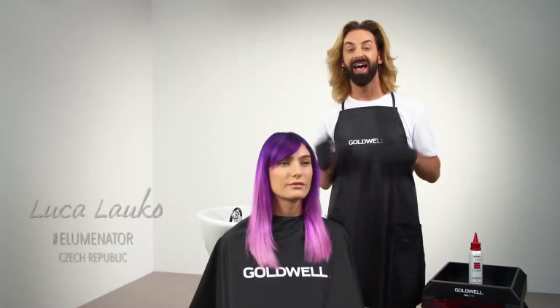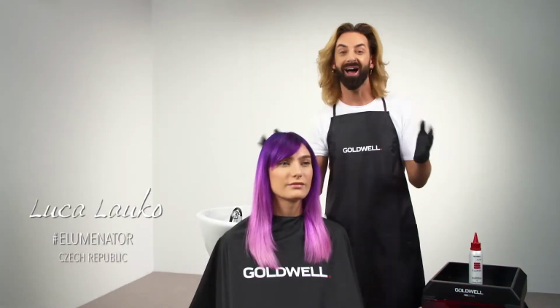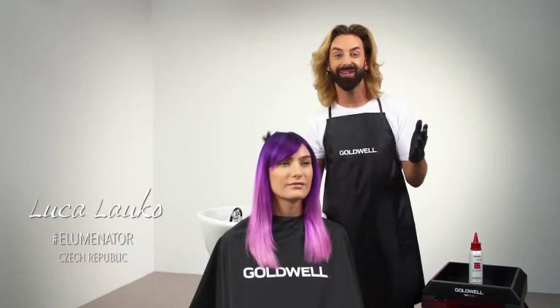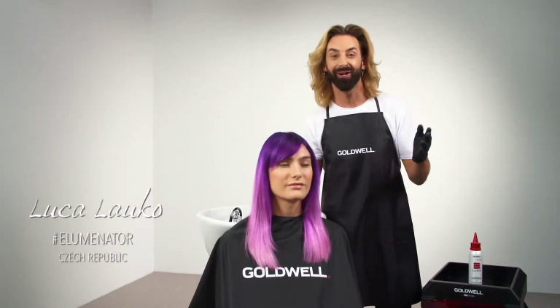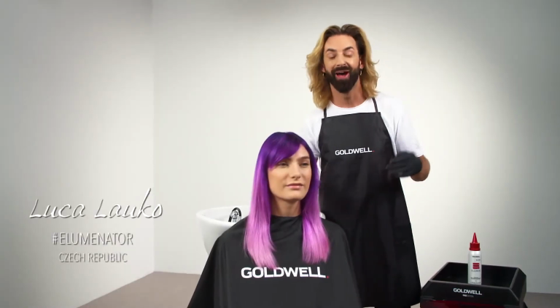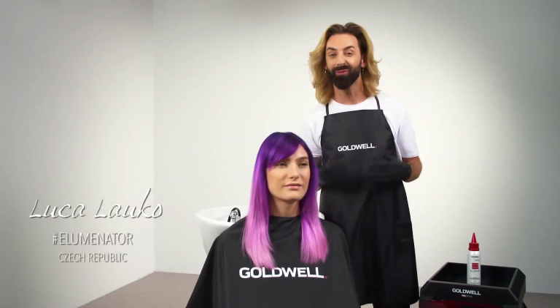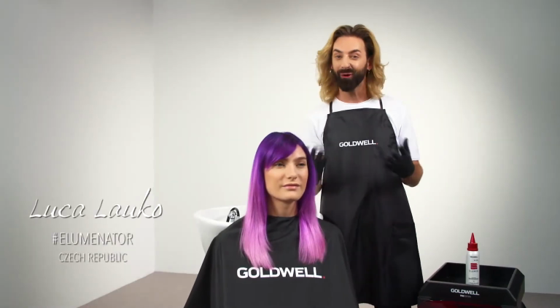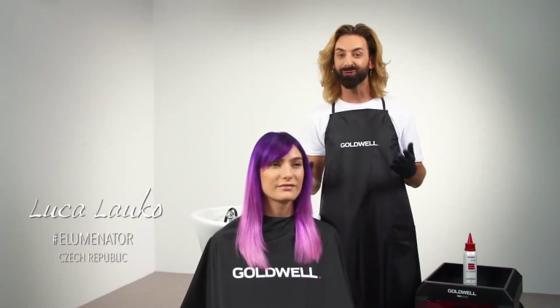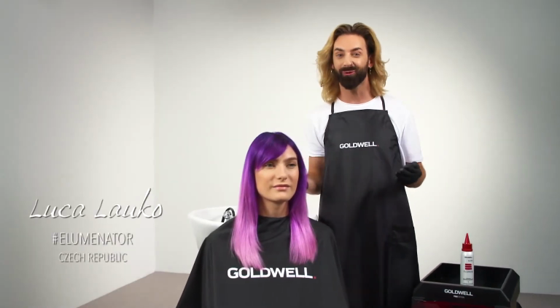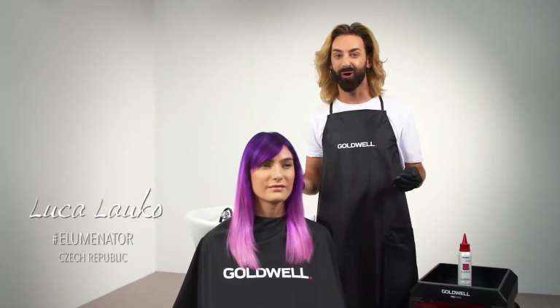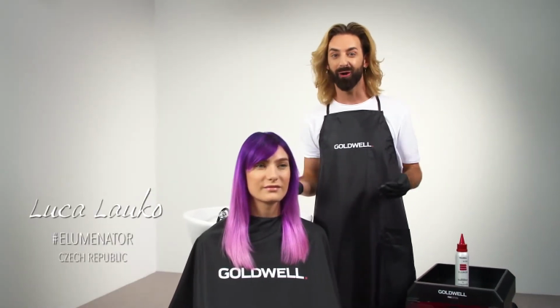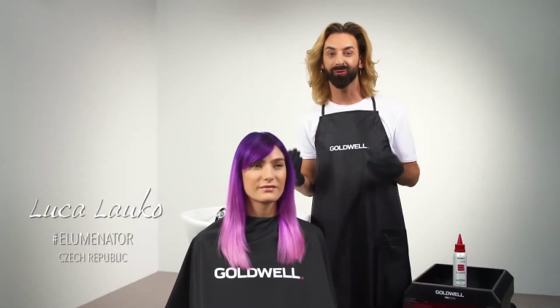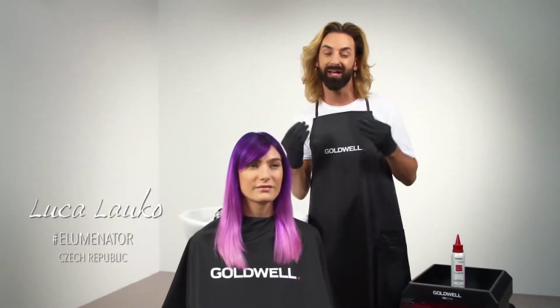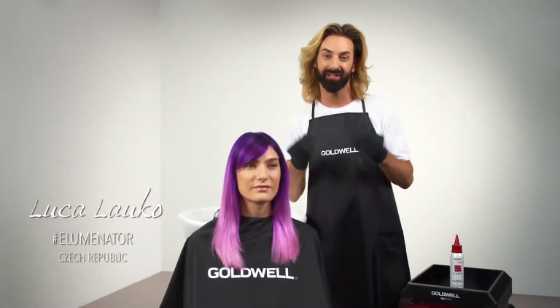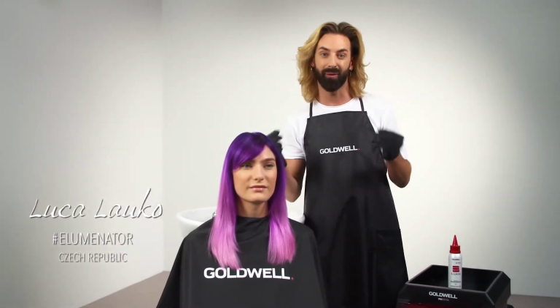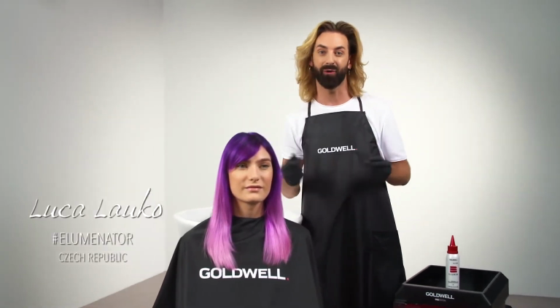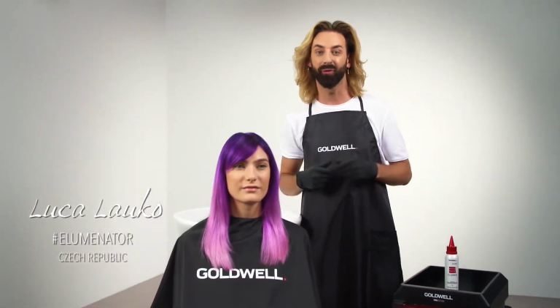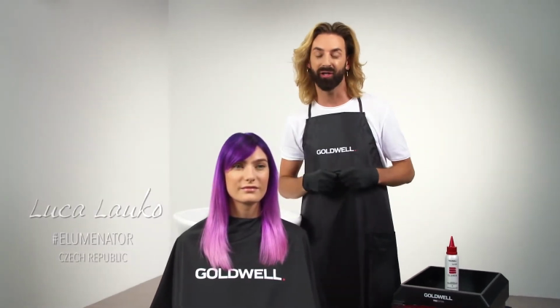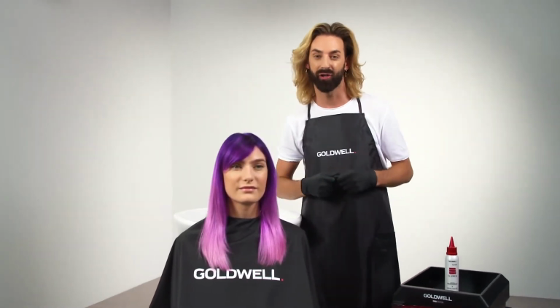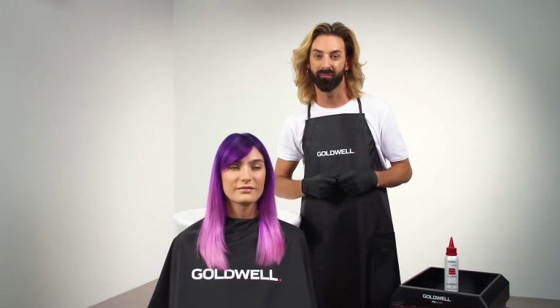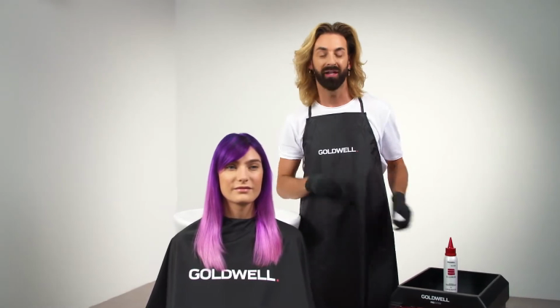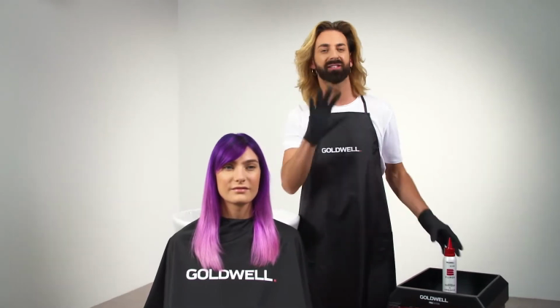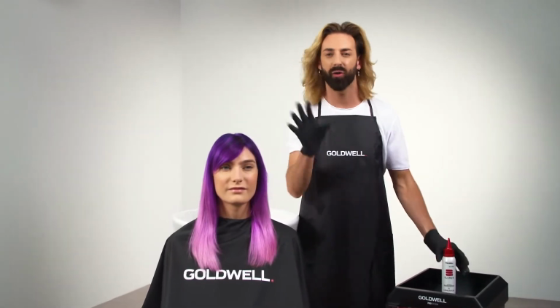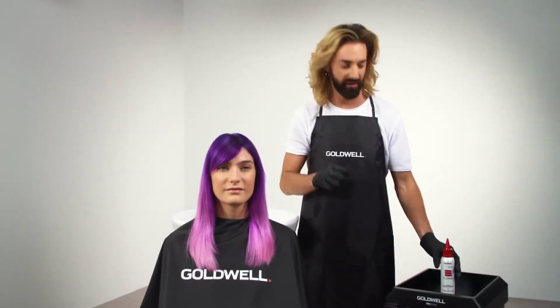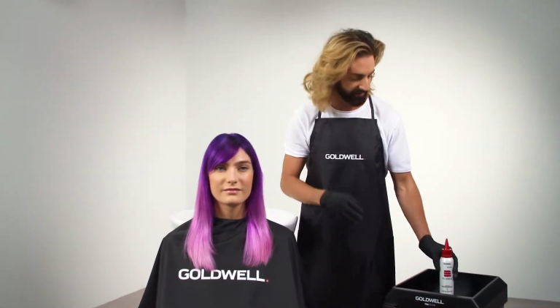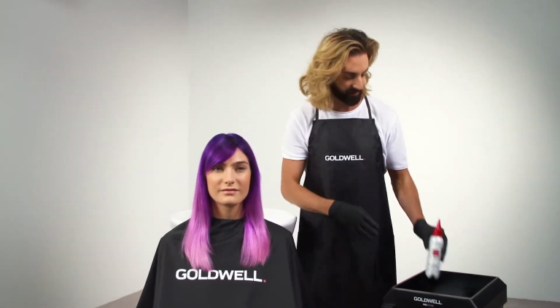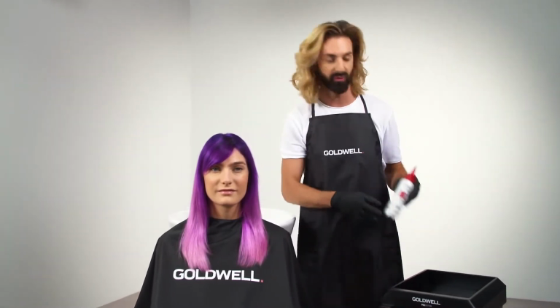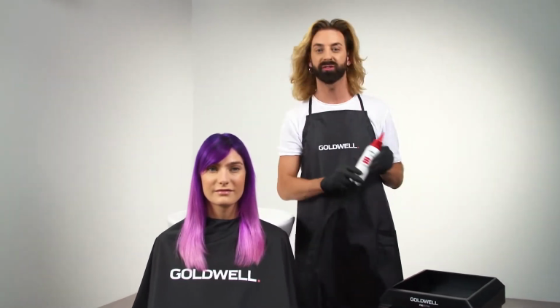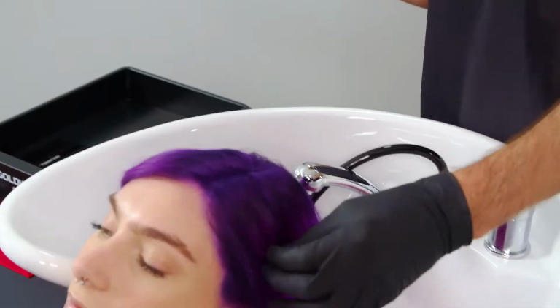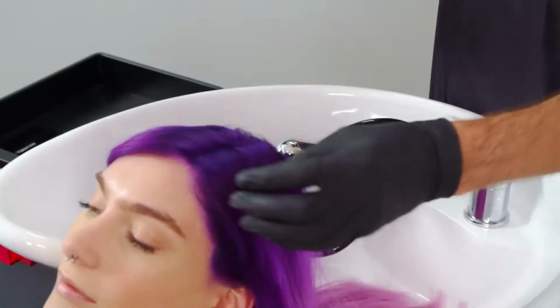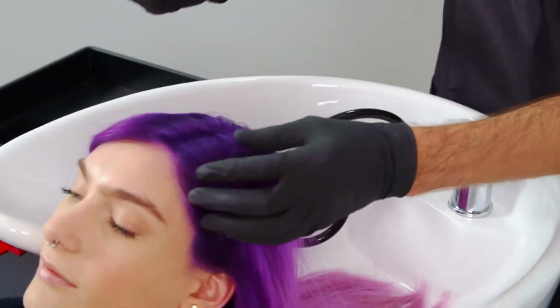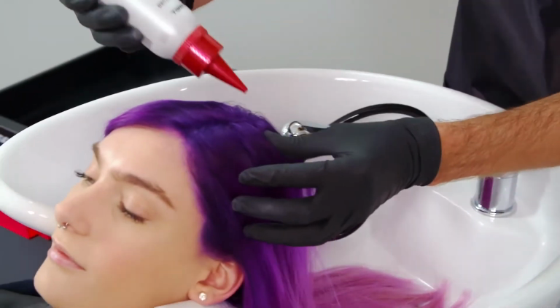Hi there. I'm going to show you how to lighten up your element color. It's so easy to use. Let's have a look.